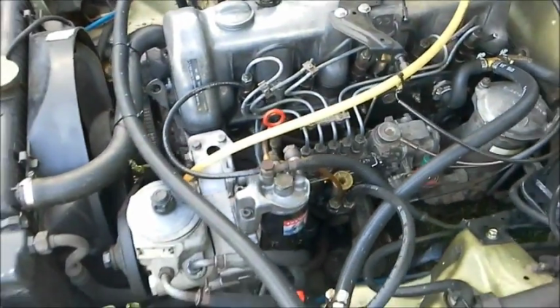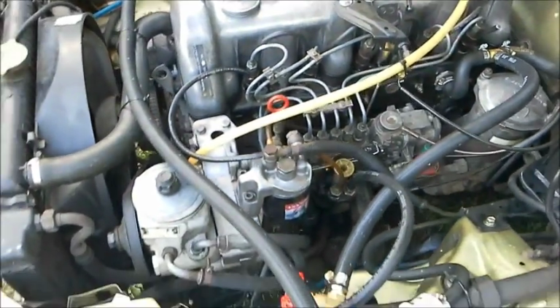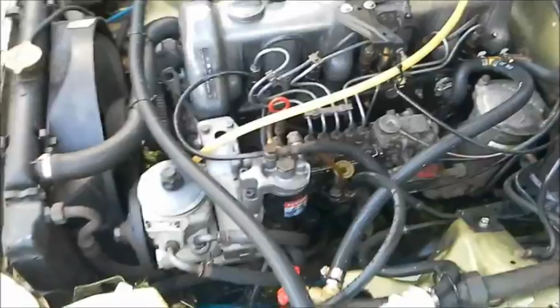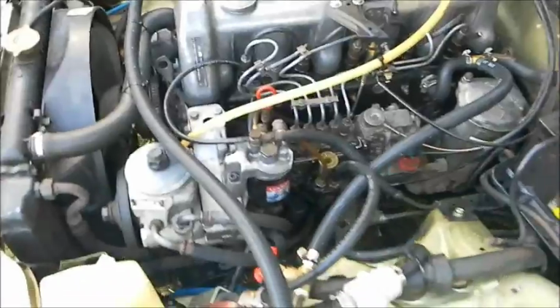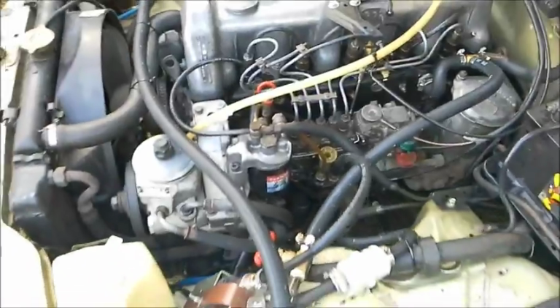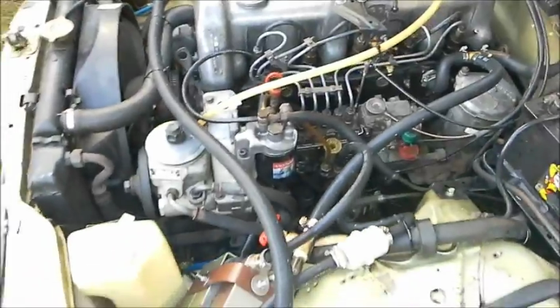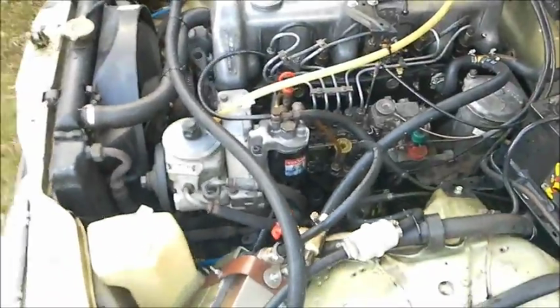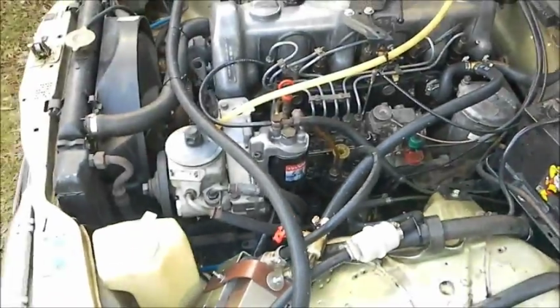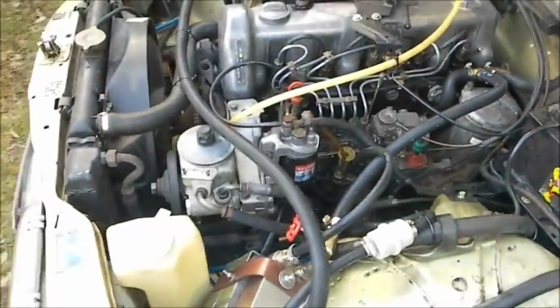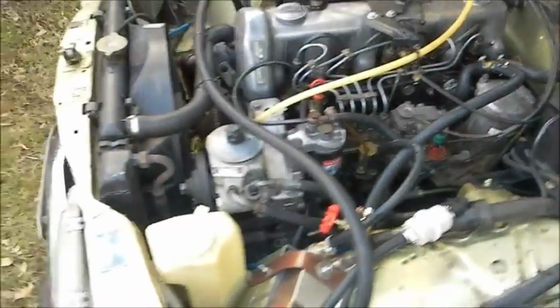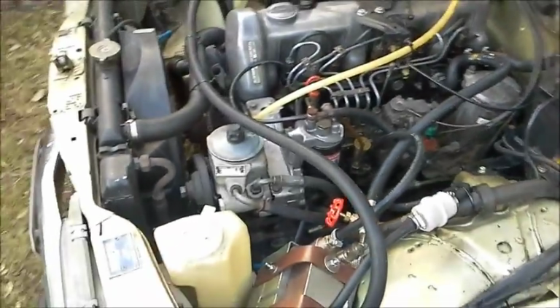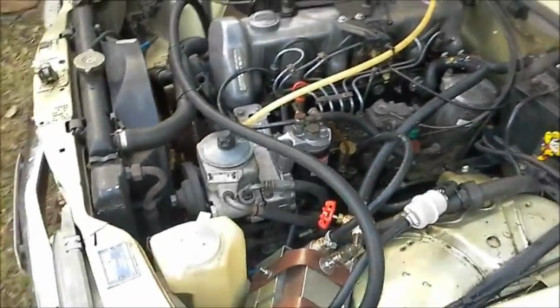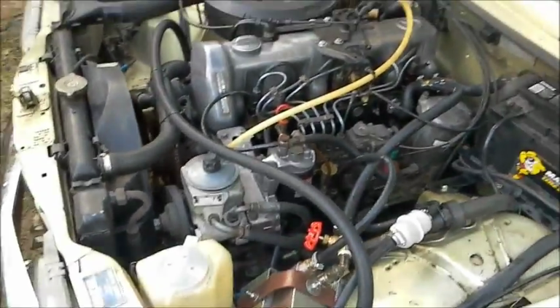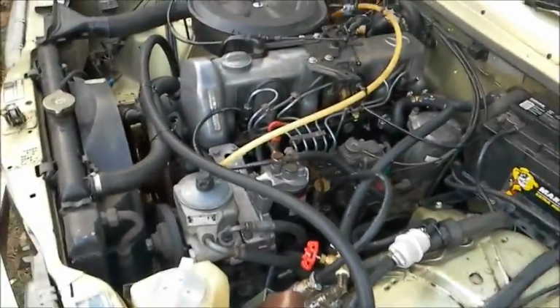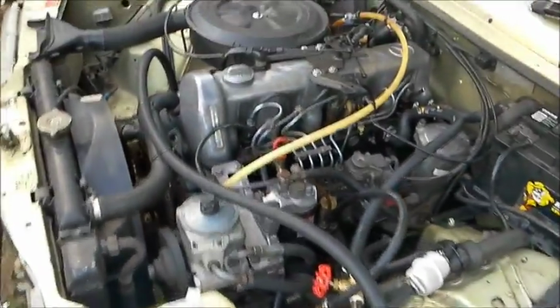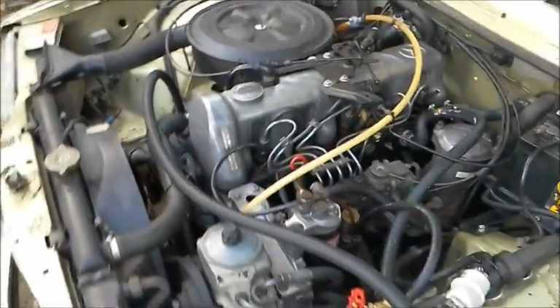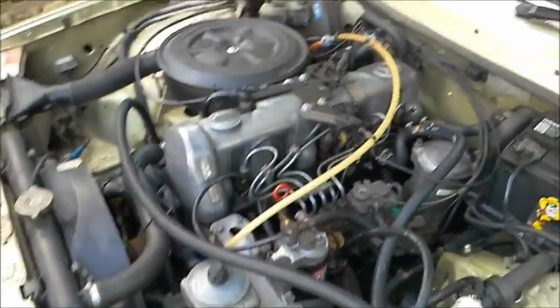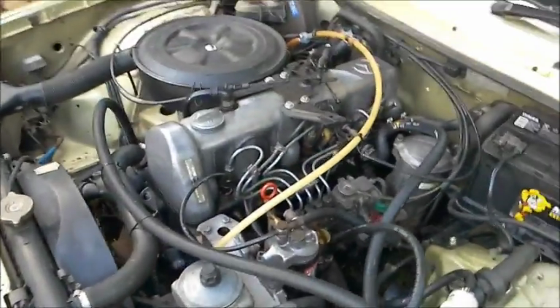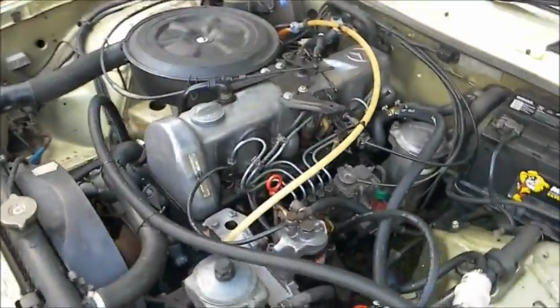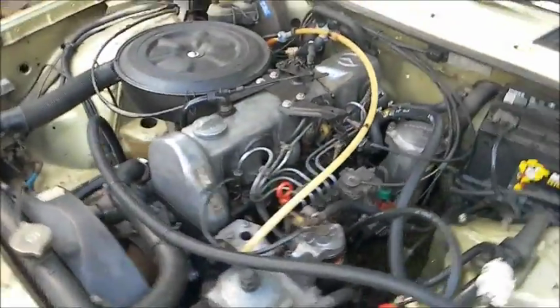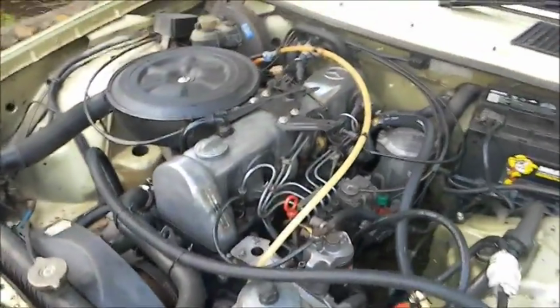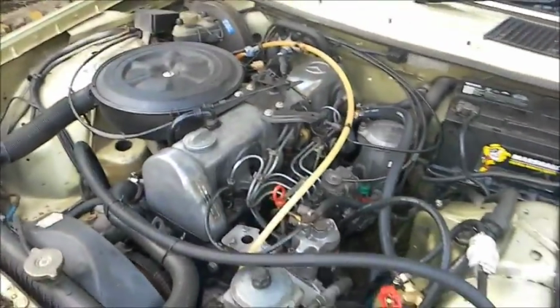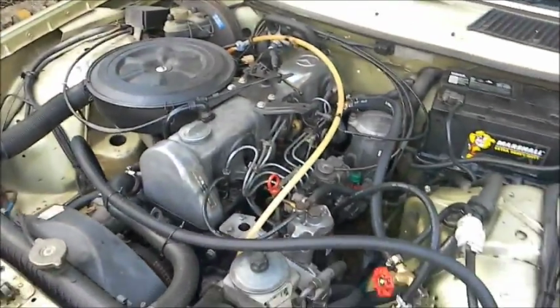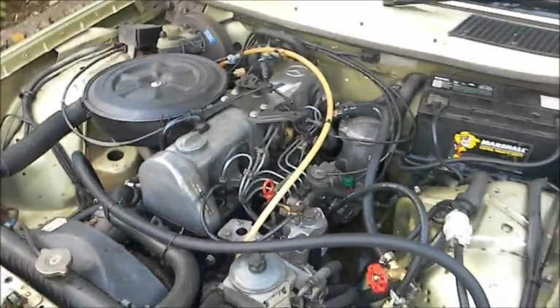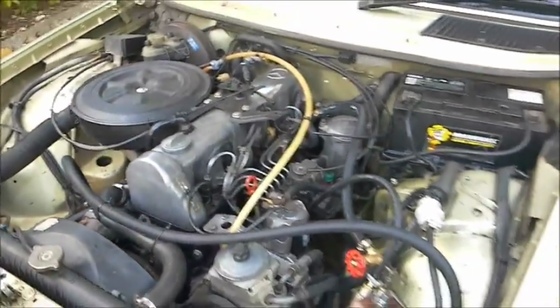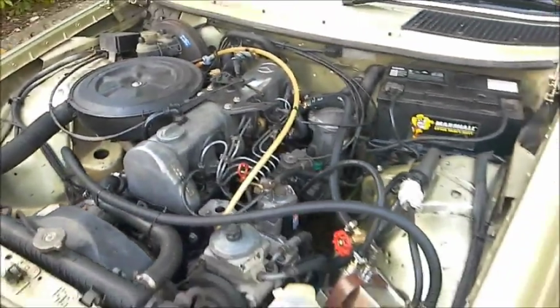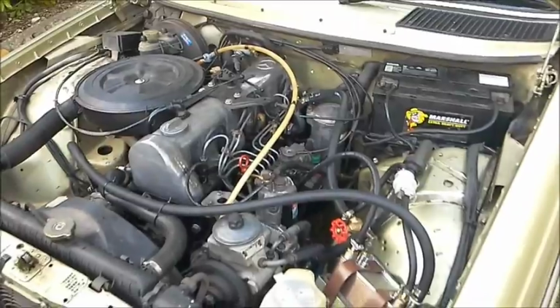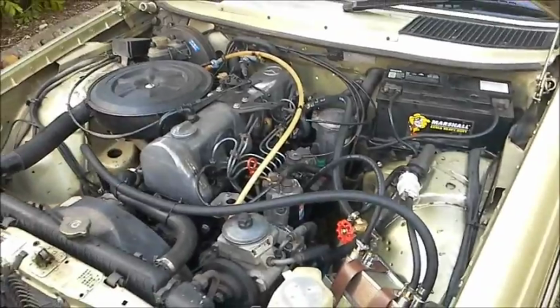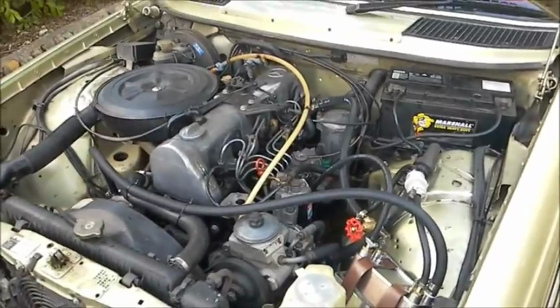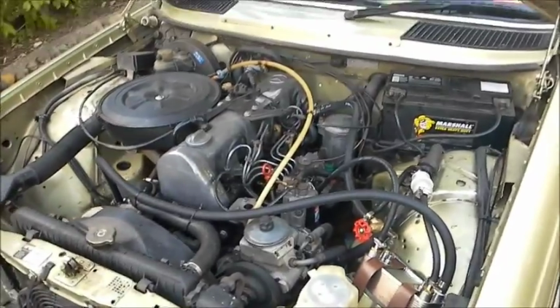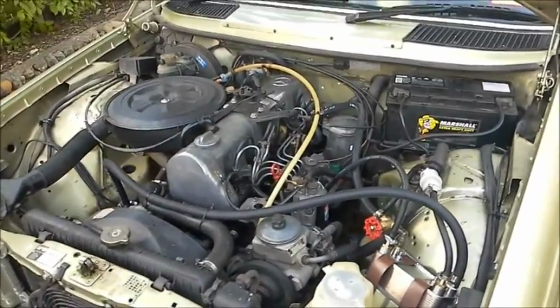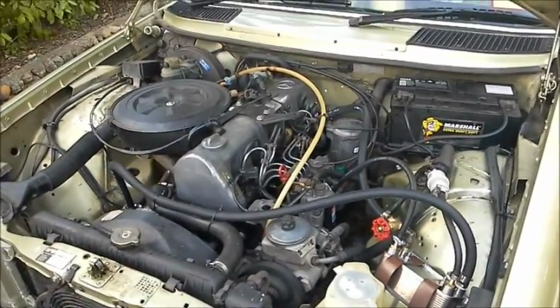She's running quite well. Tonight's the test — see how she runs while I take it to work. Alright, cheers people, bye.